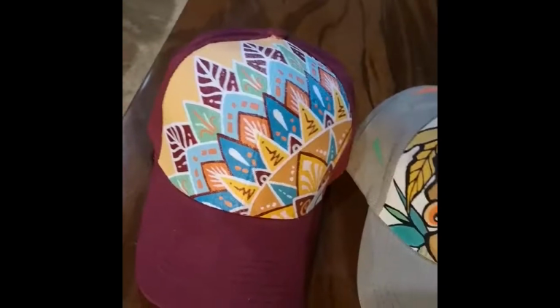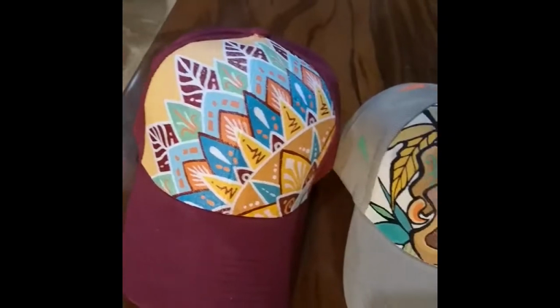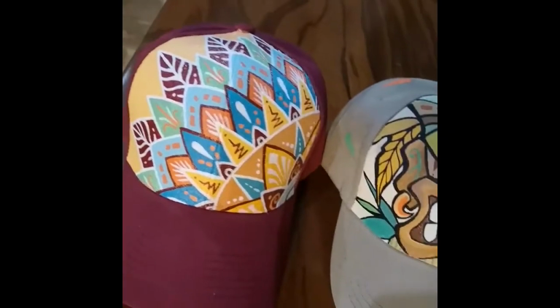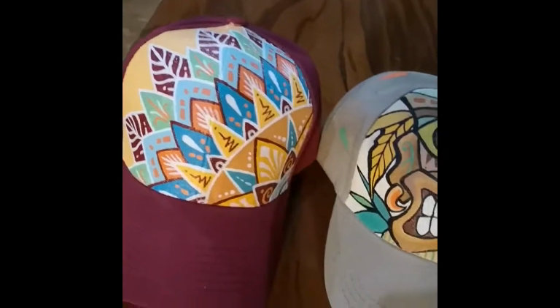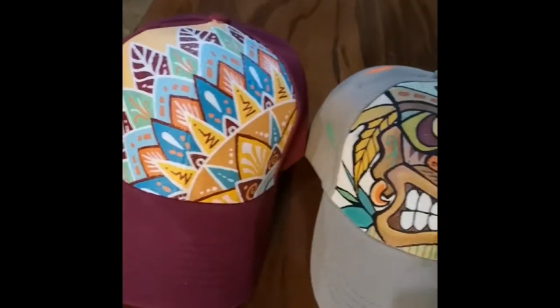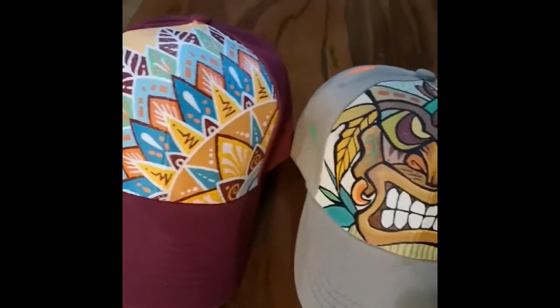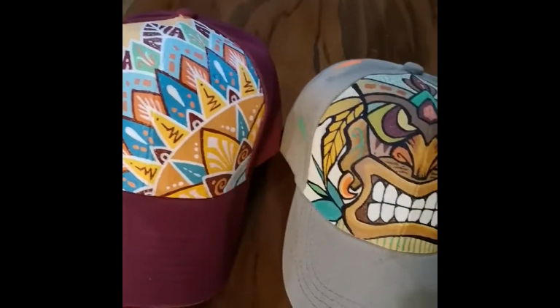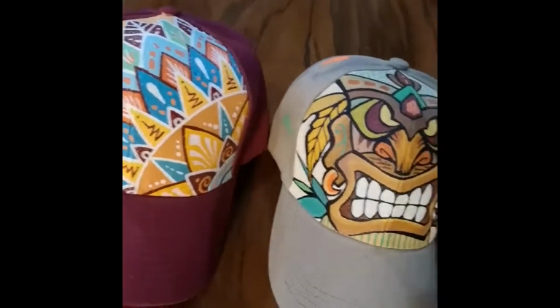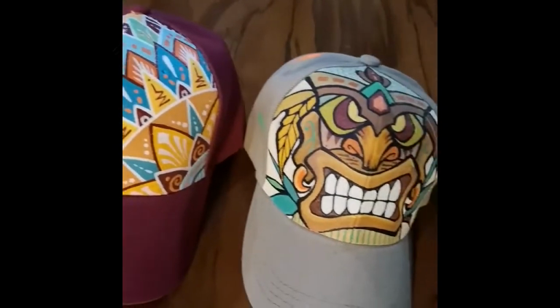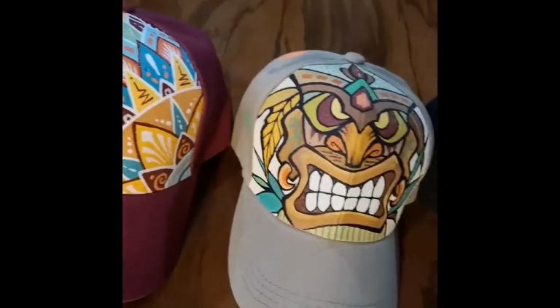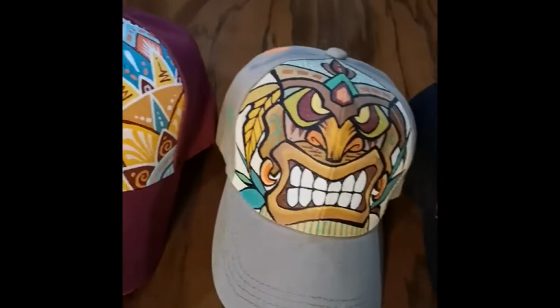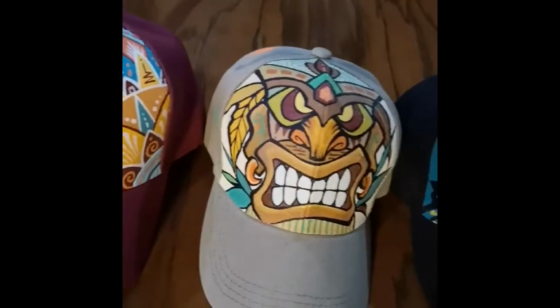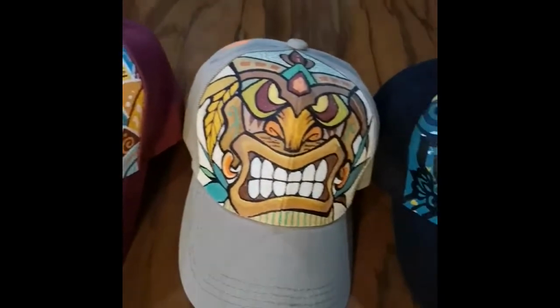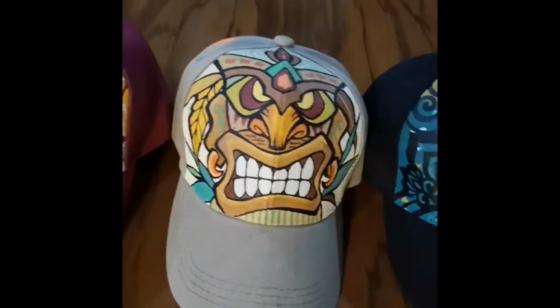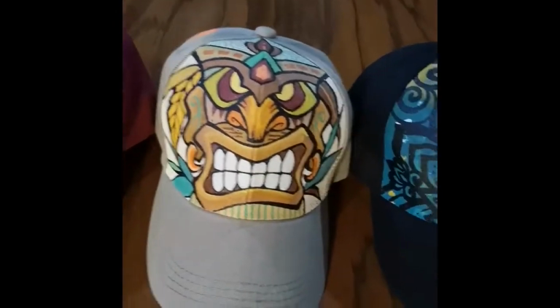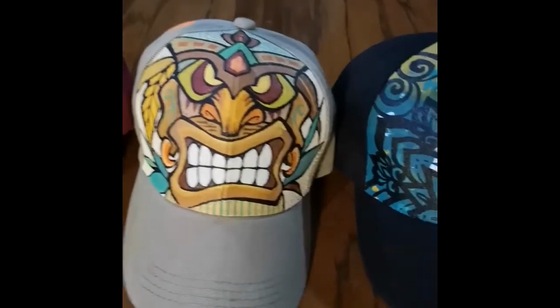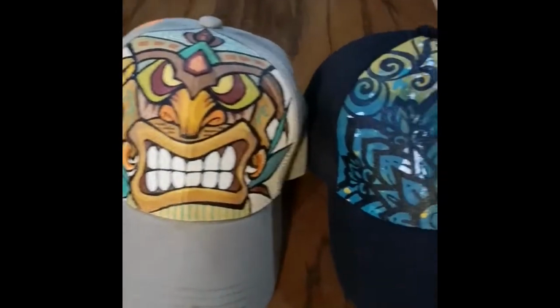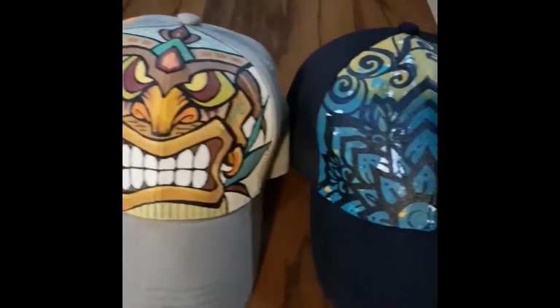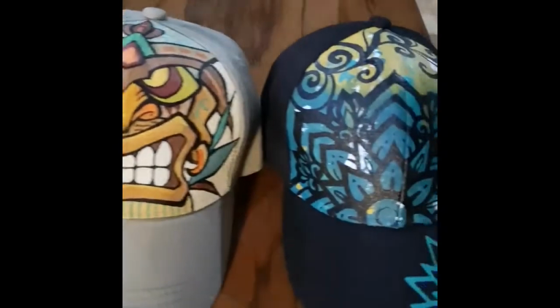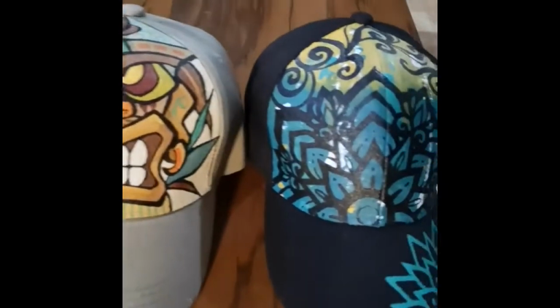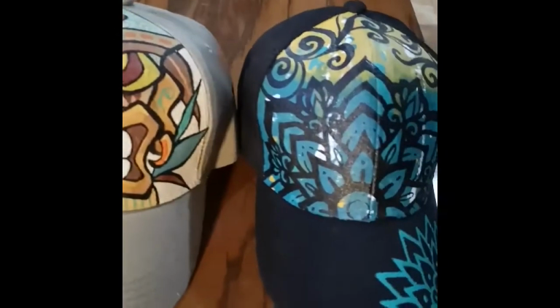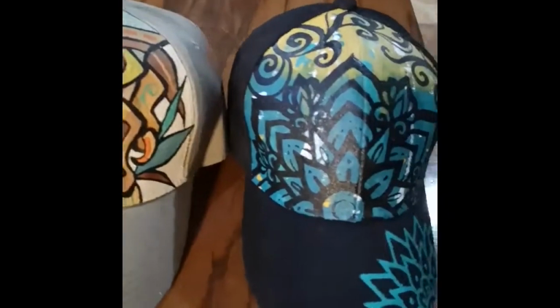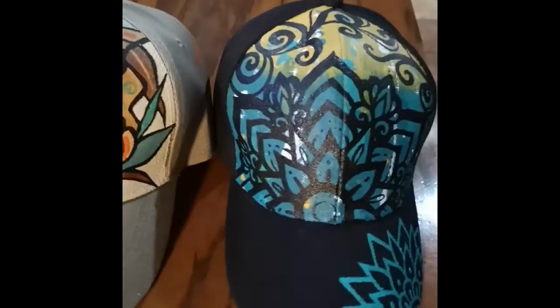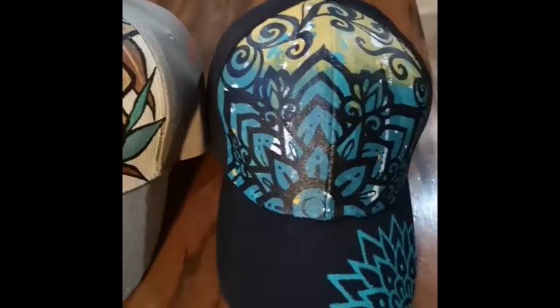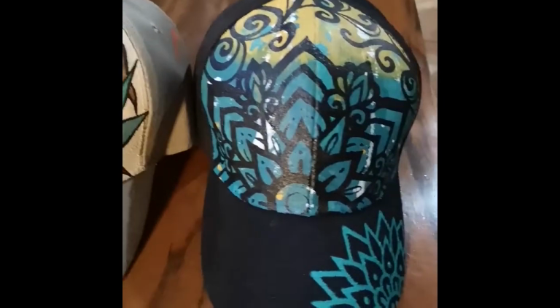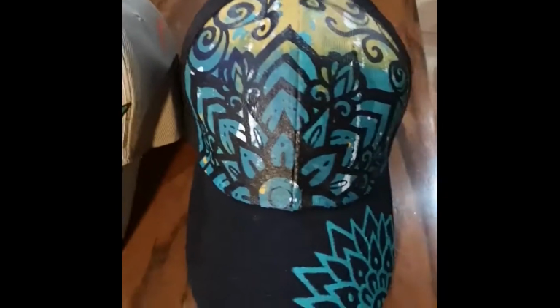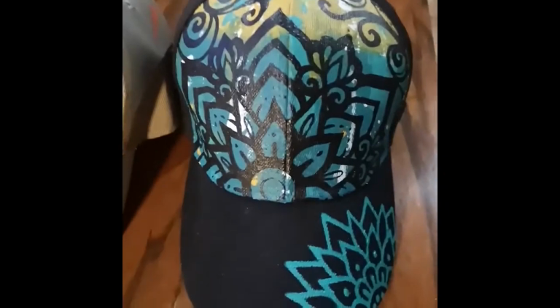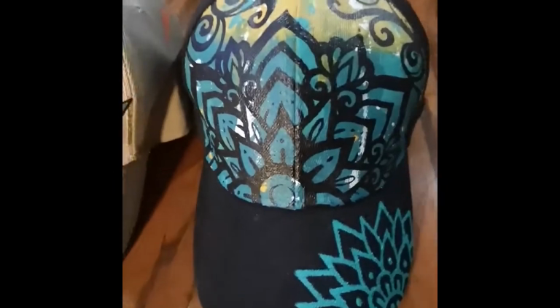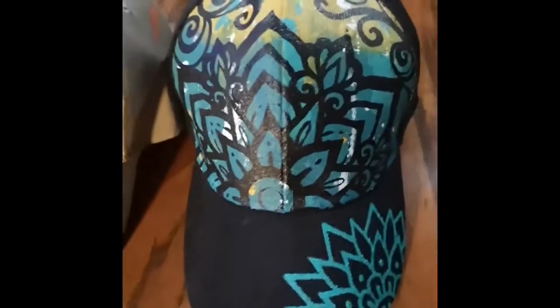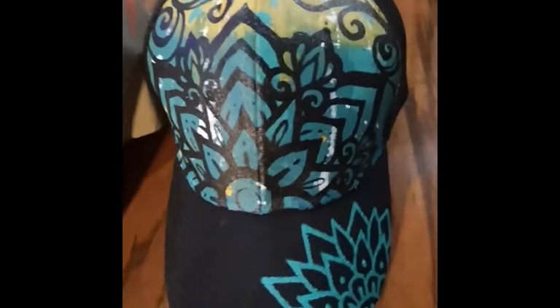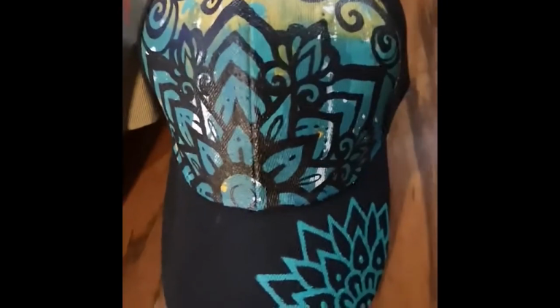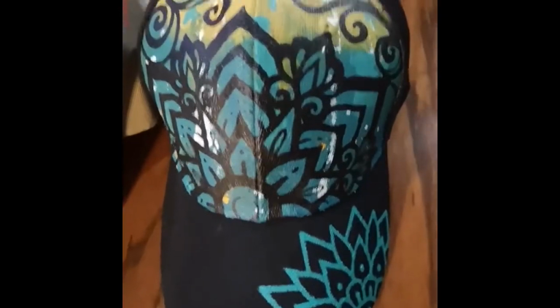Hey everyone, this is Camzy. I'm doing a series of hand-painted caps and this is my first batch.